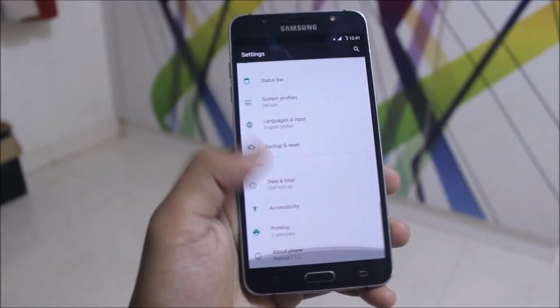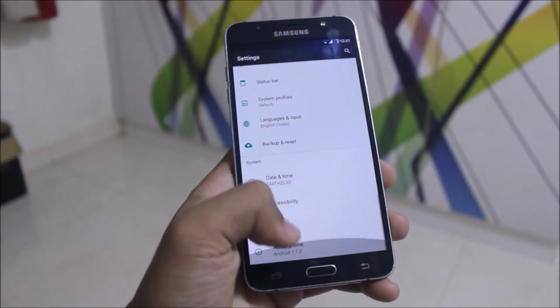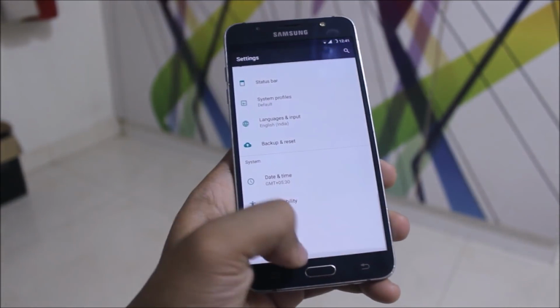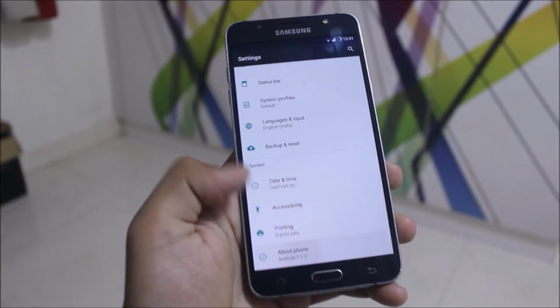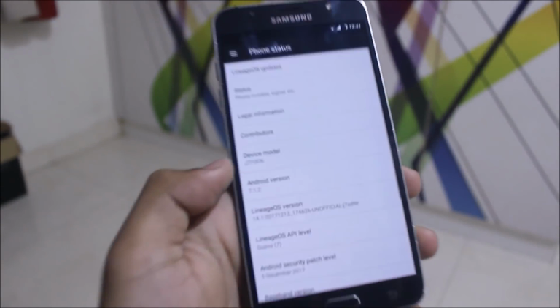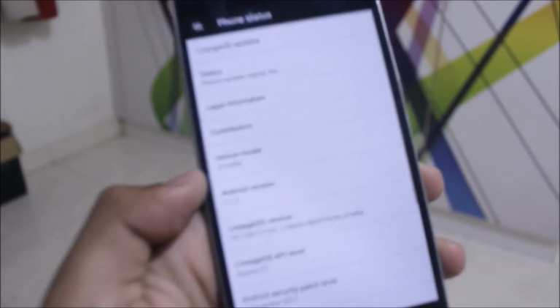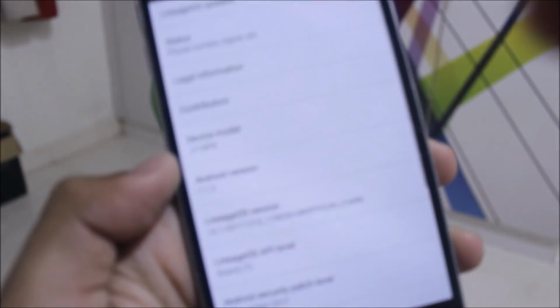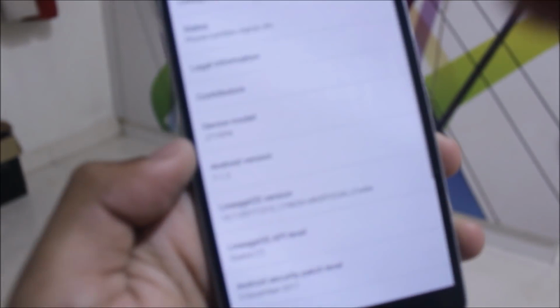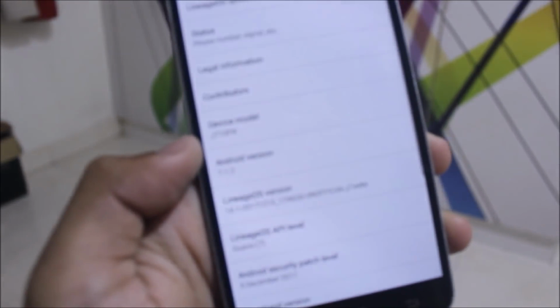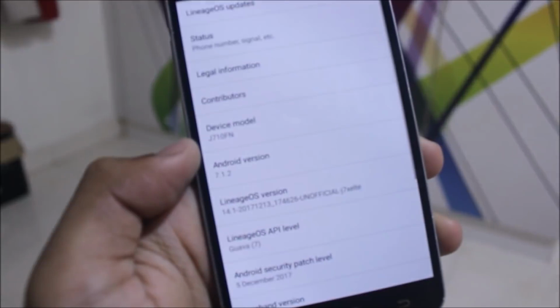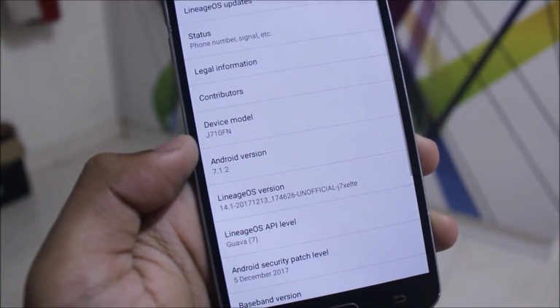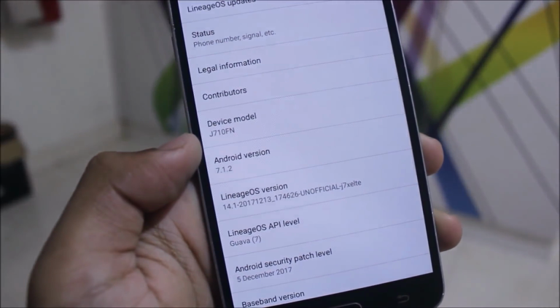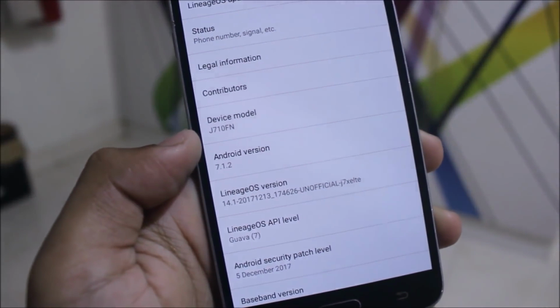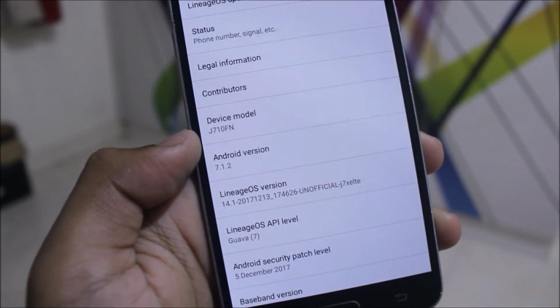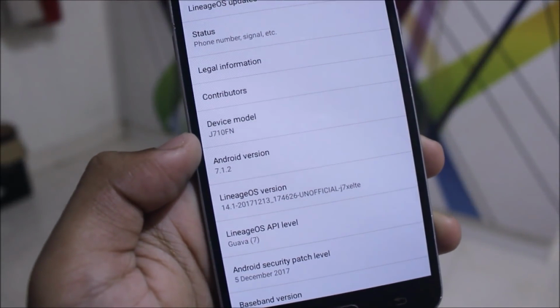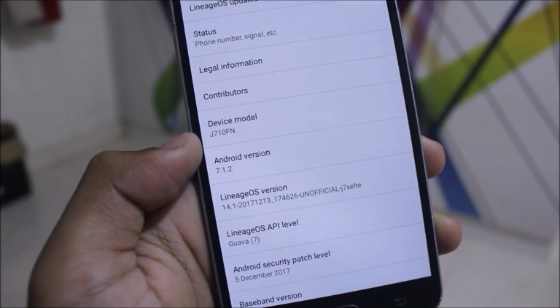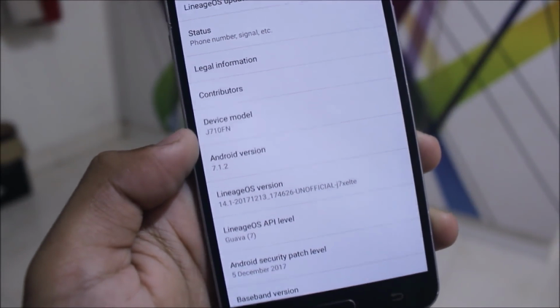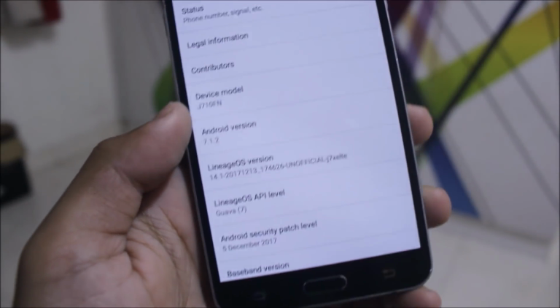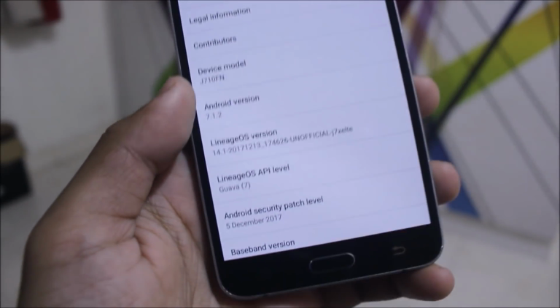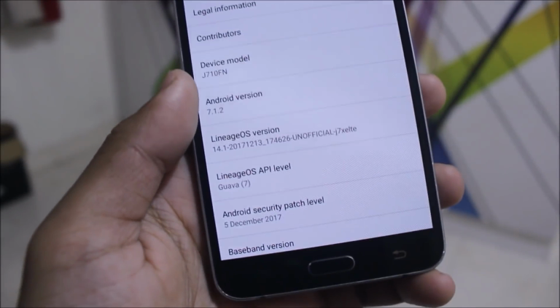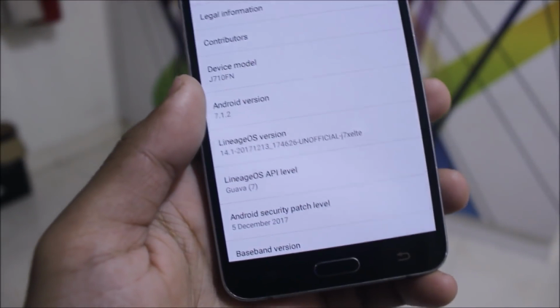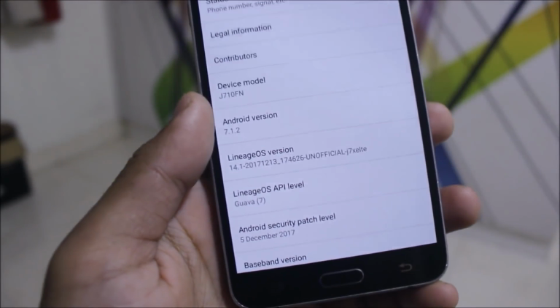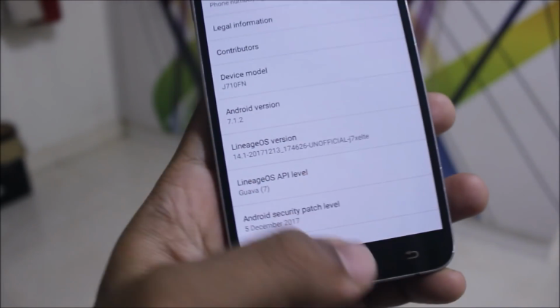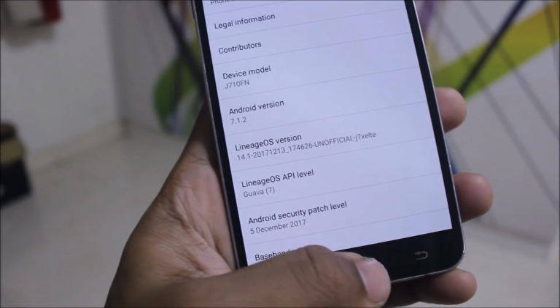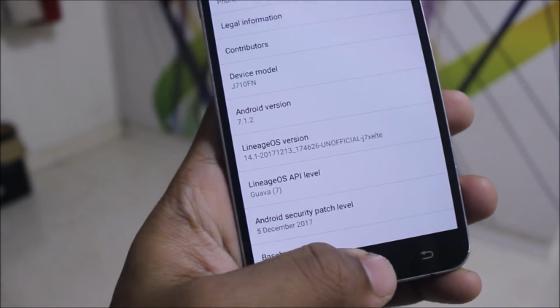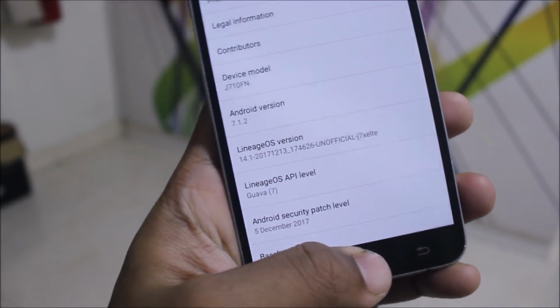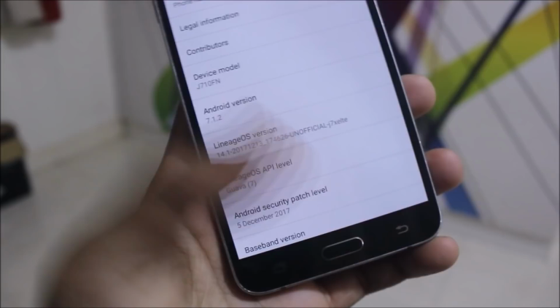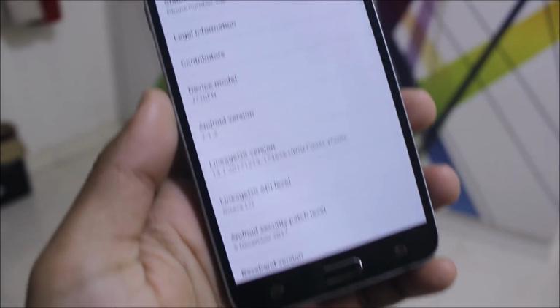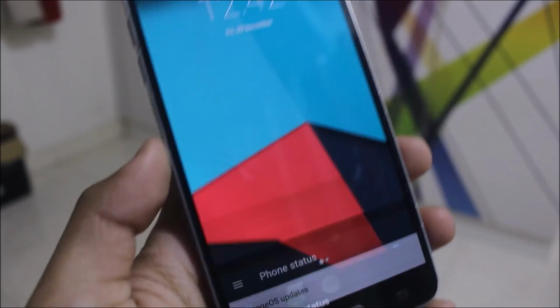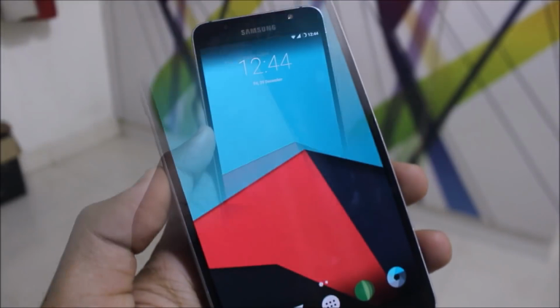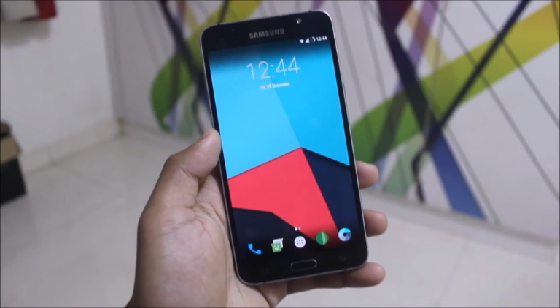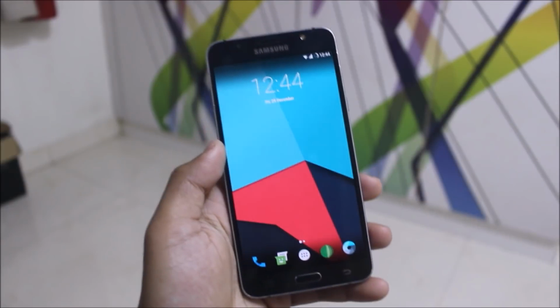Going into Settings and About Device, we get Android version 7.1.2 with the latest December security patch.